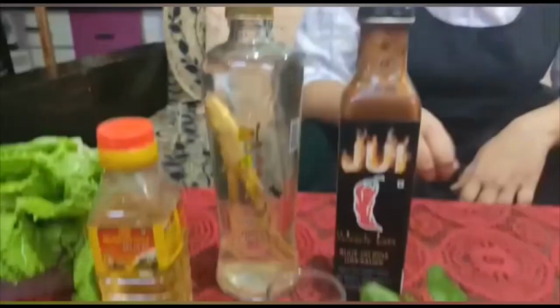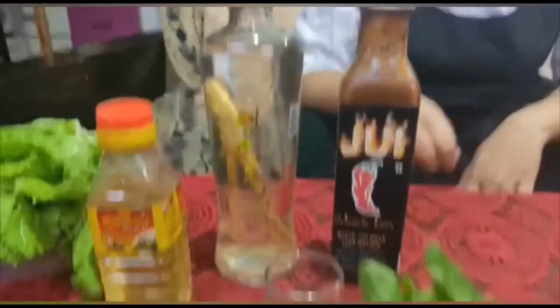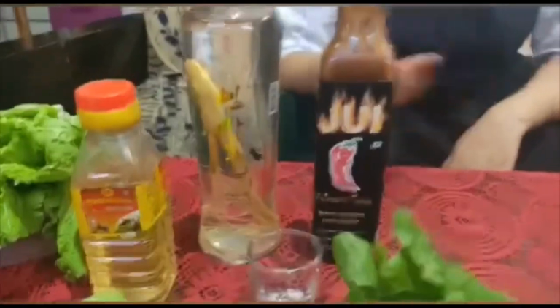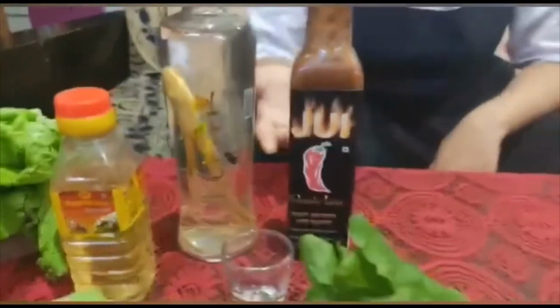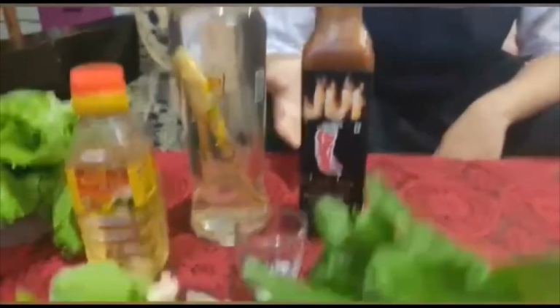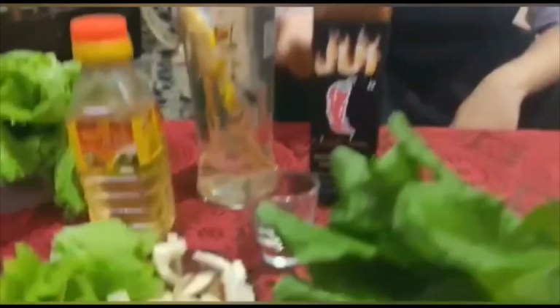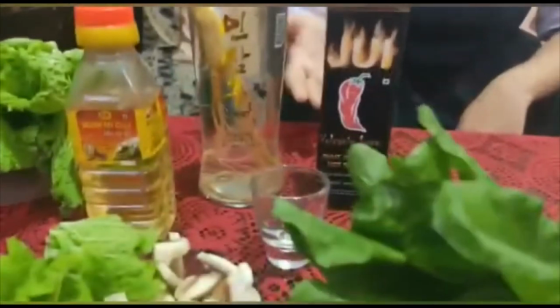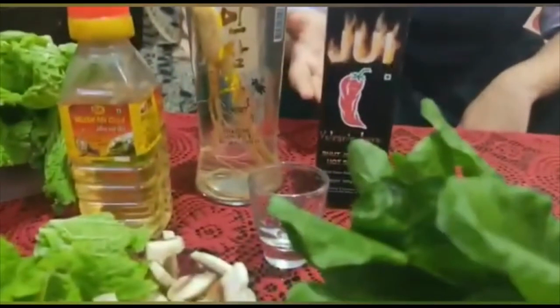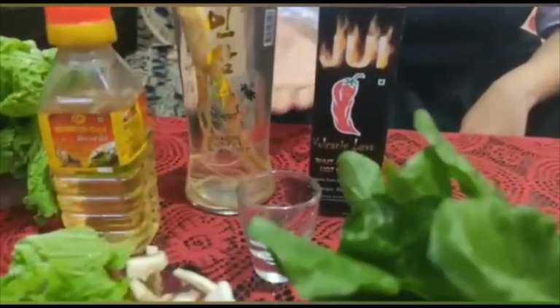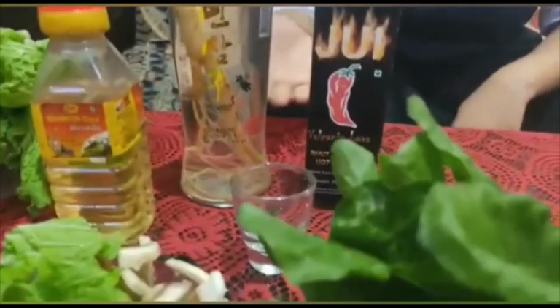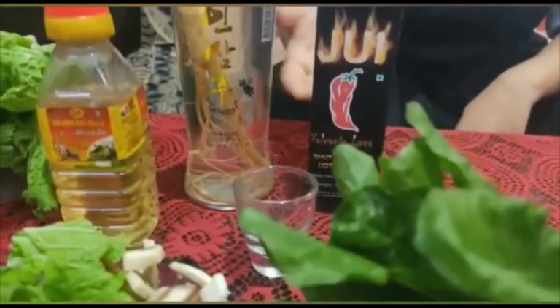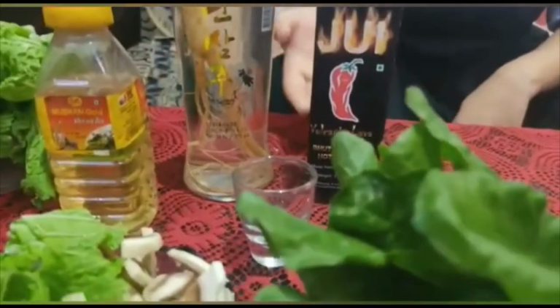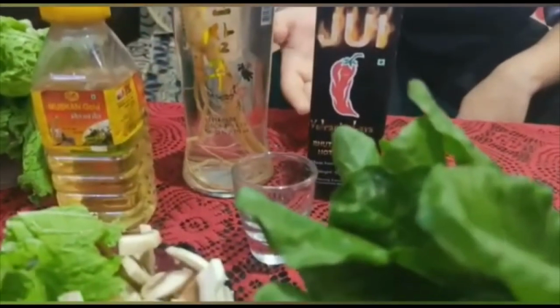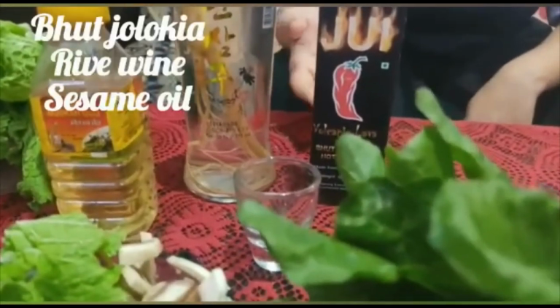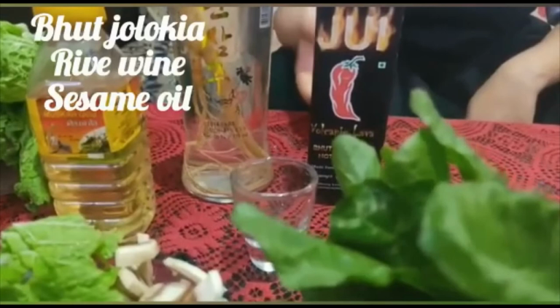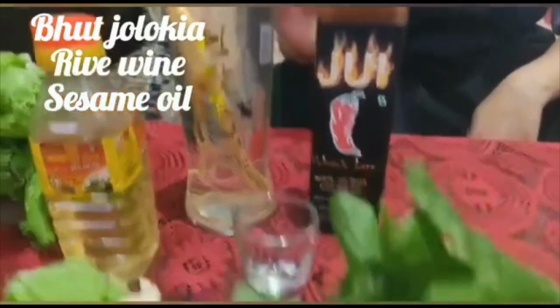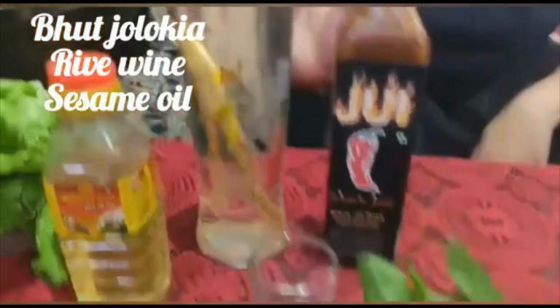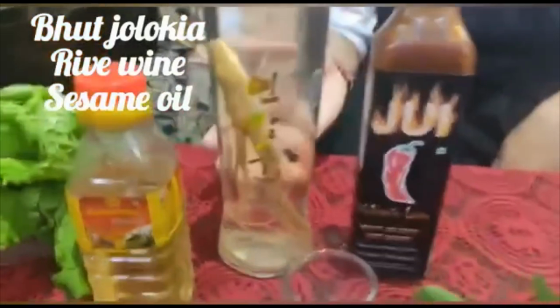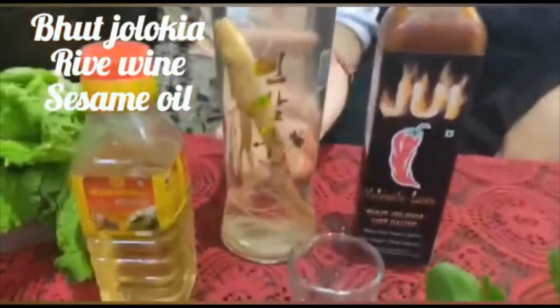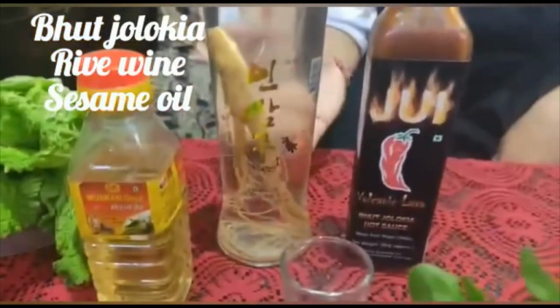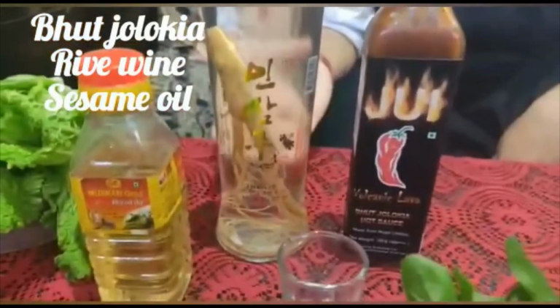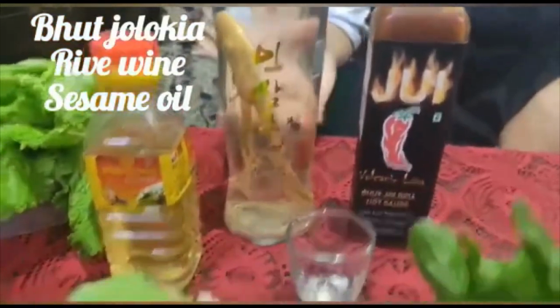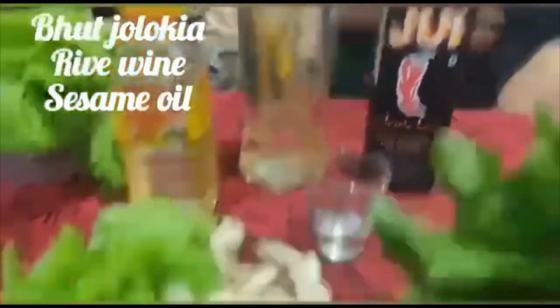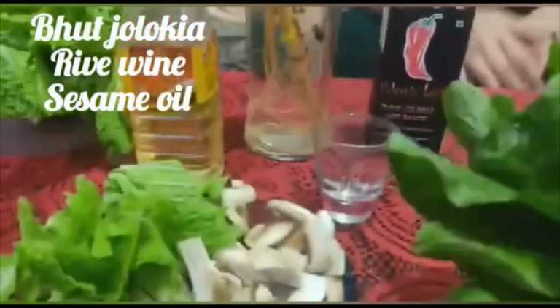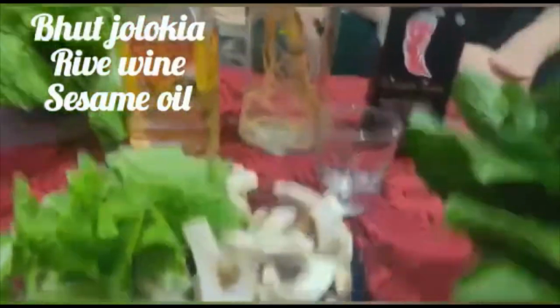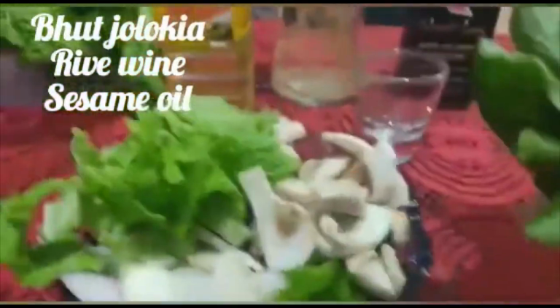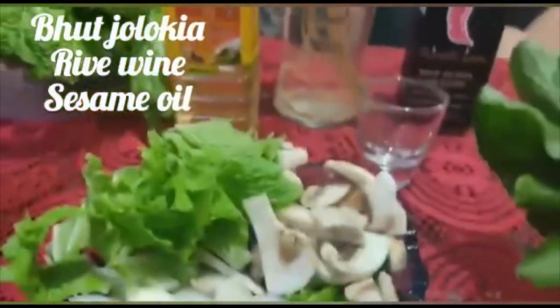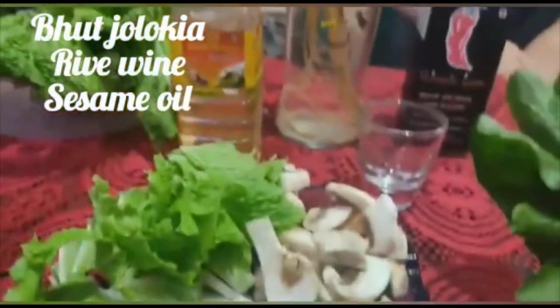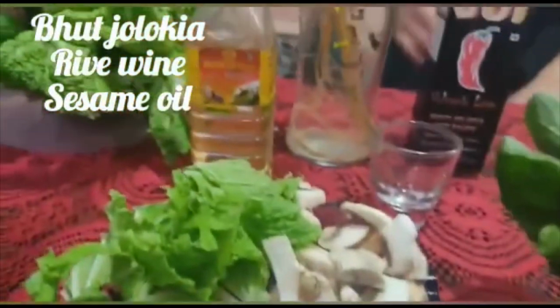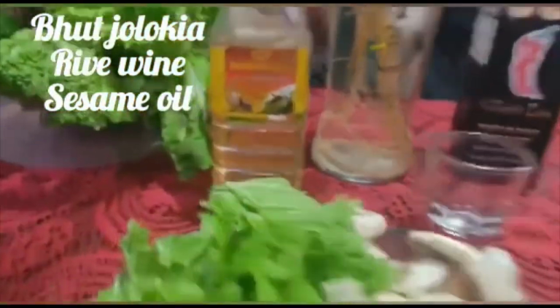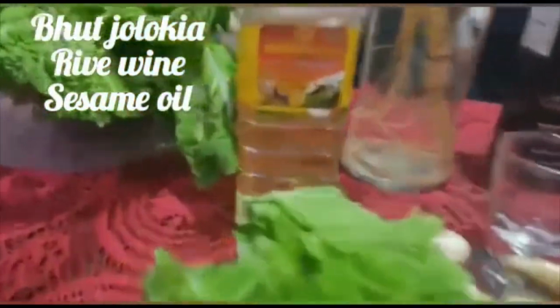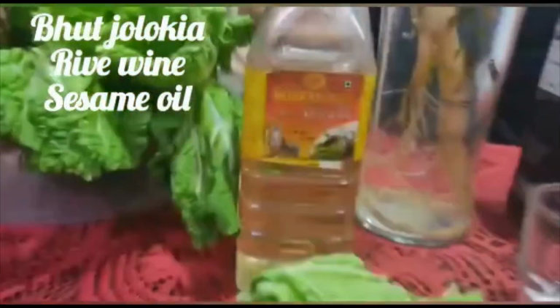If you want more spicy then you can add Bhoot Jolokia. And here we have Rice Wine and Sesame Oil.